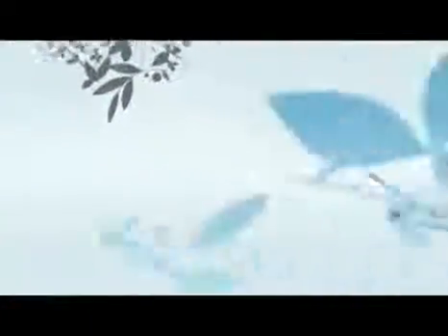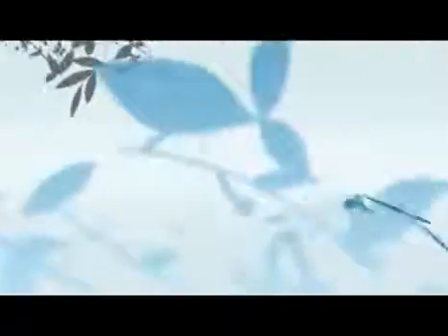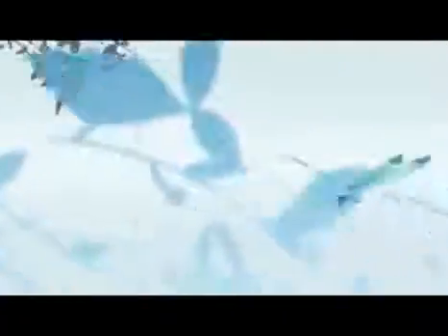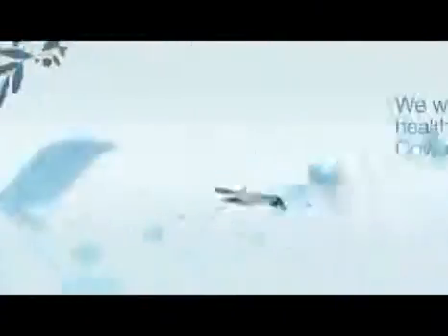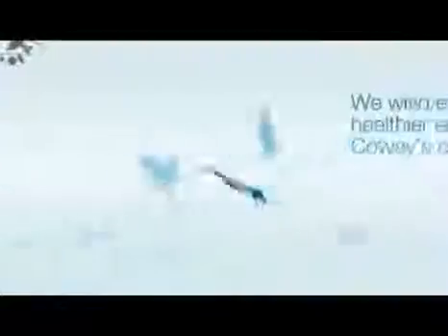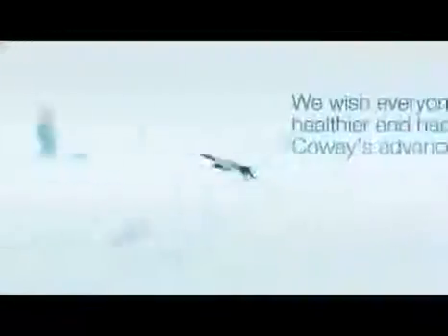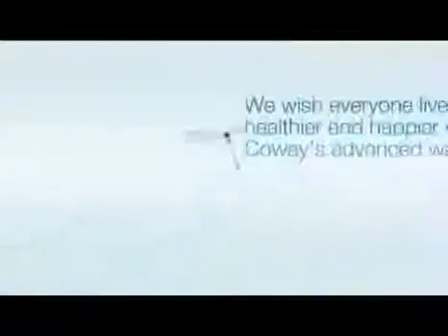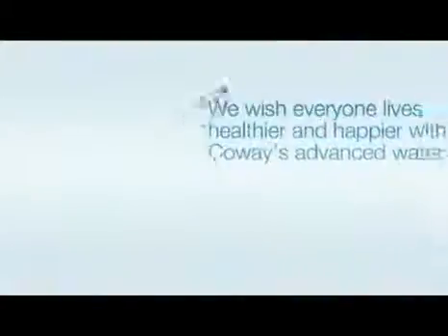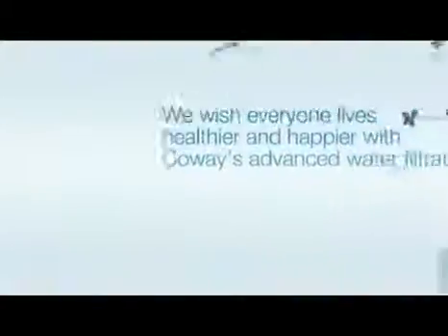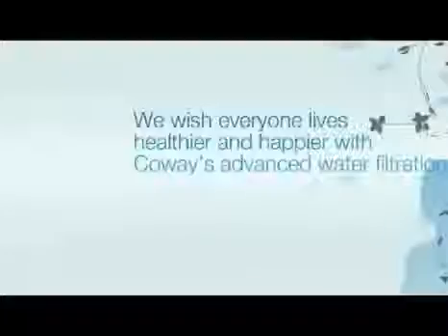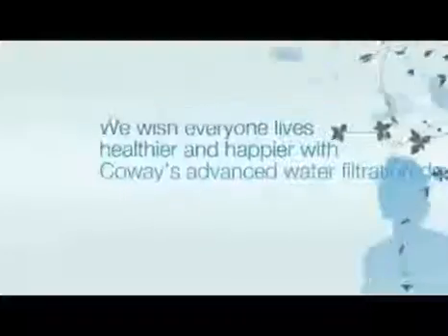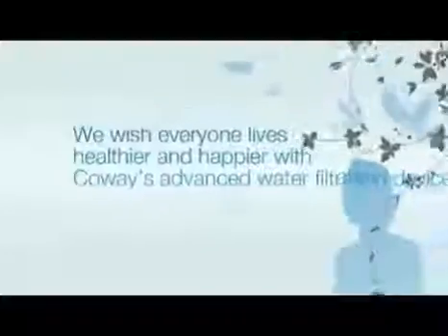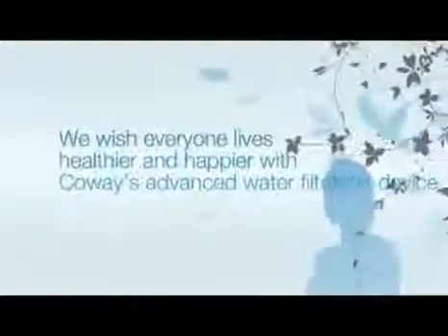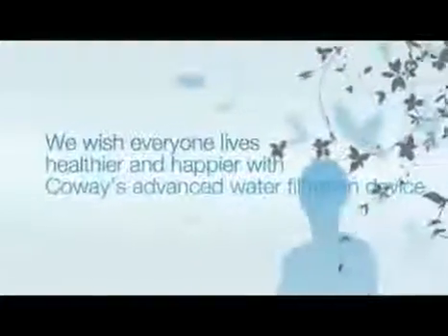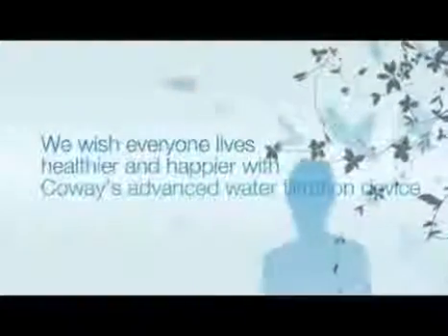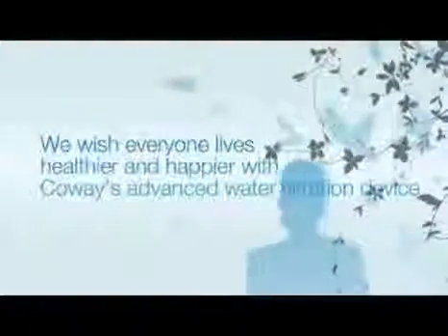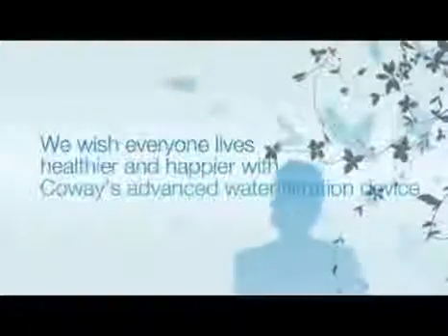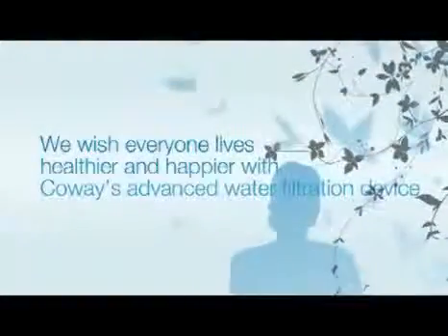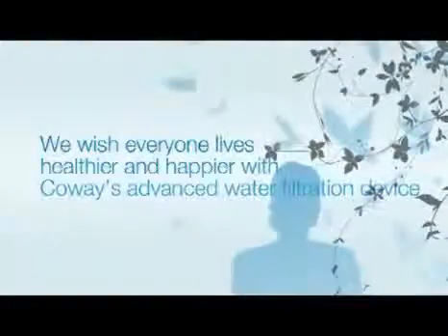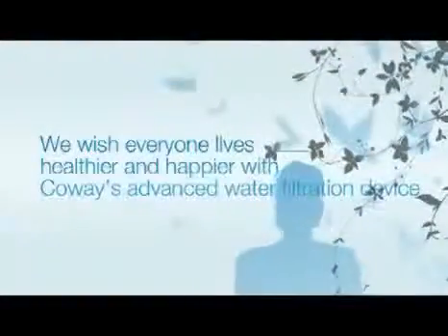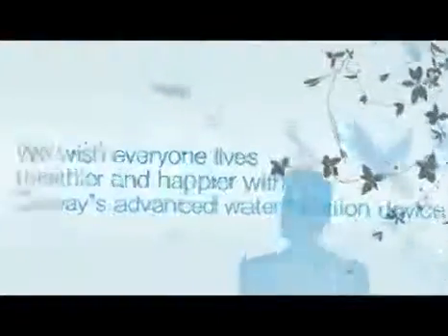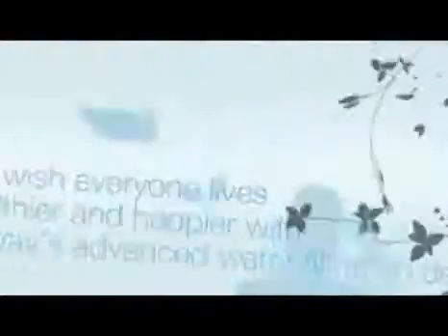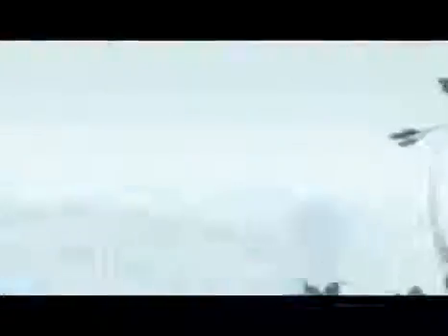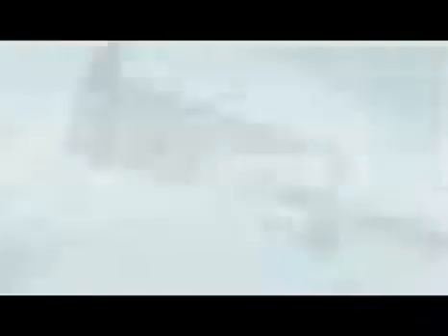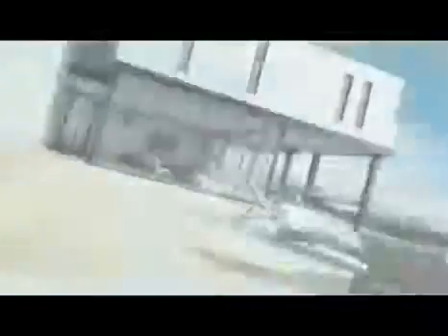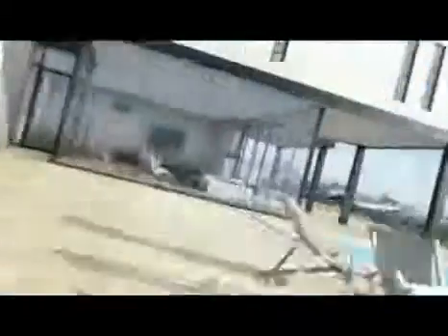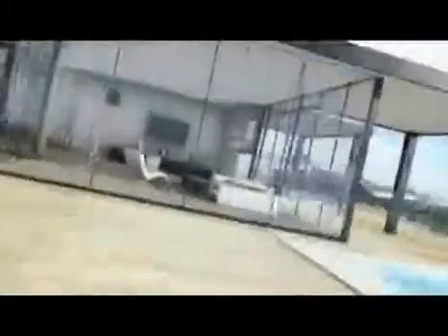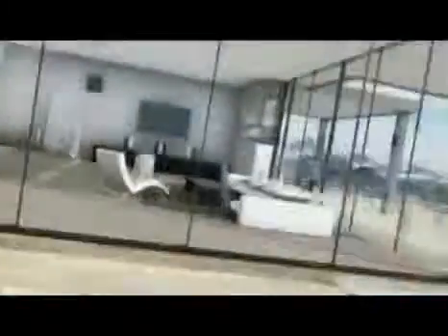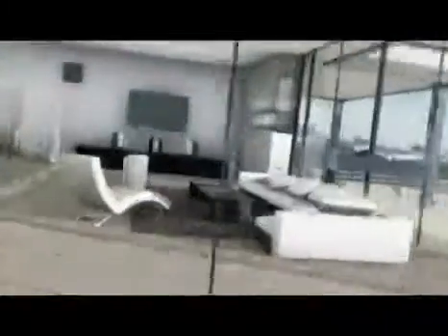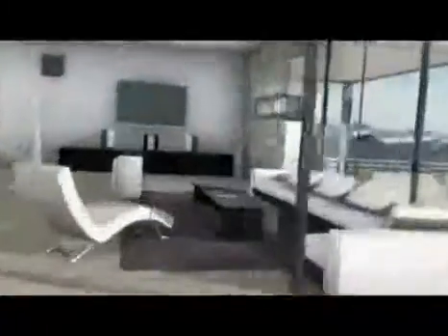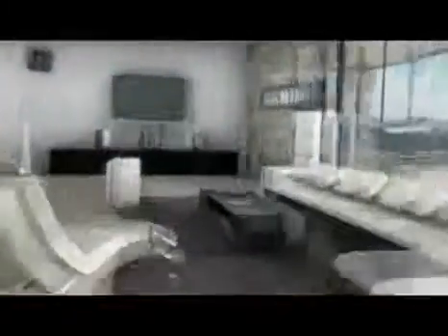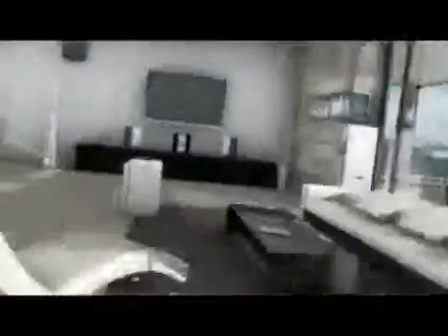For everyone's healthier and happier life, Koei's advanced water filtration devices are here.